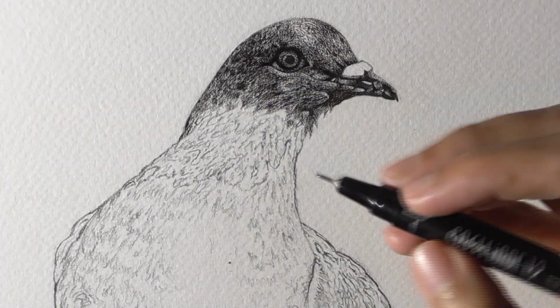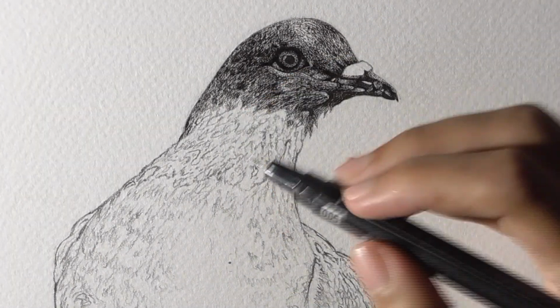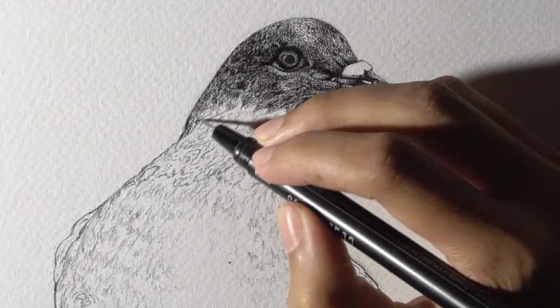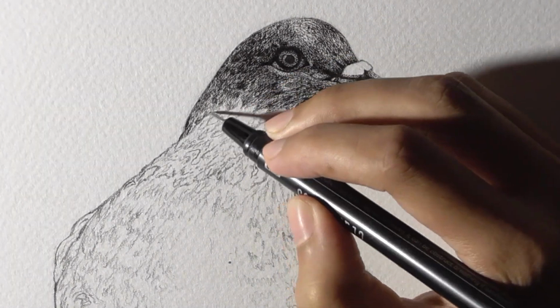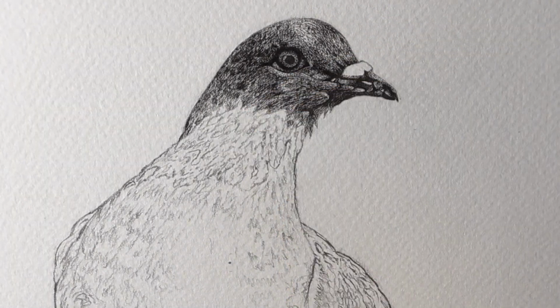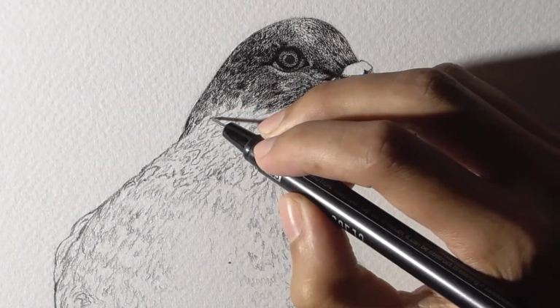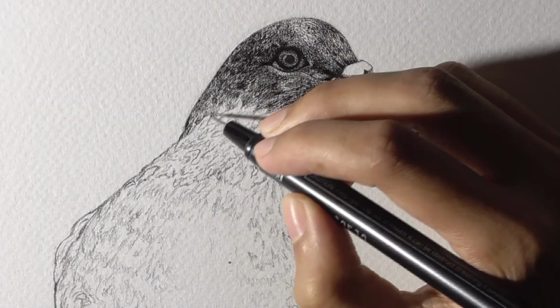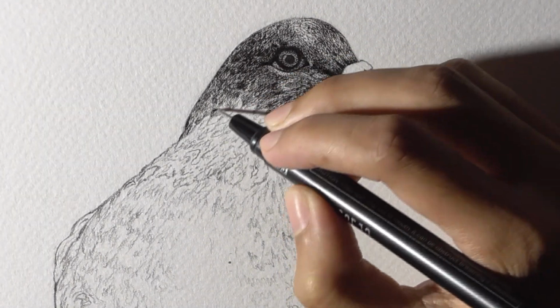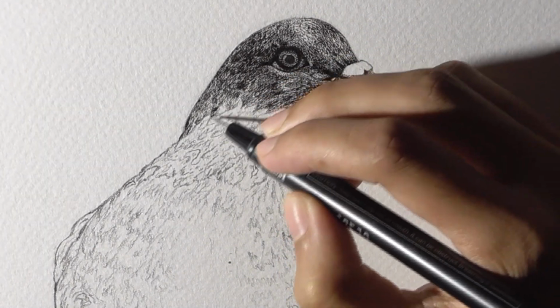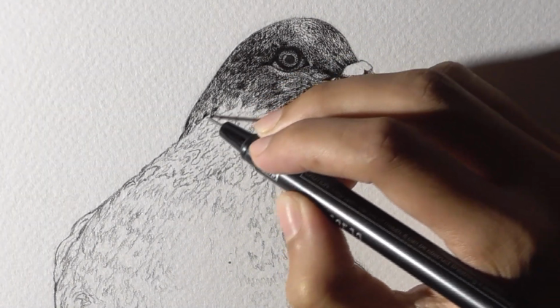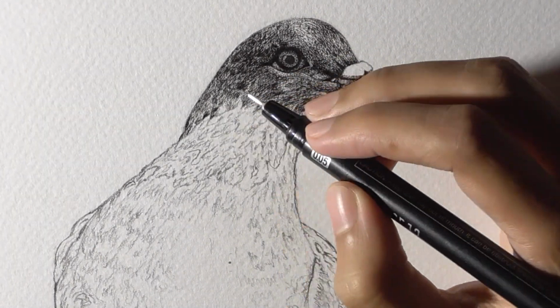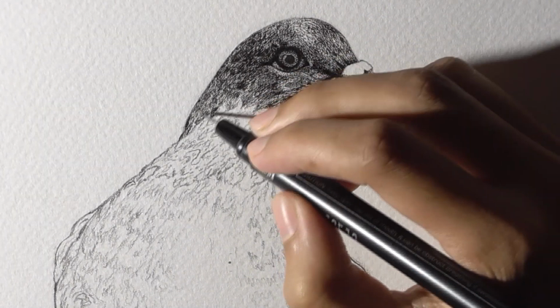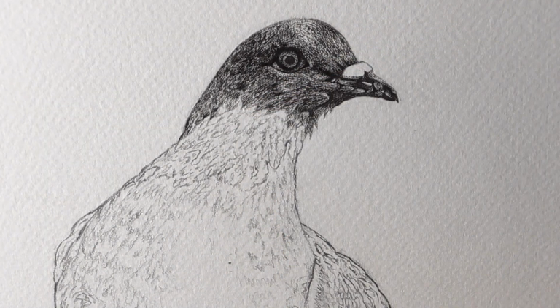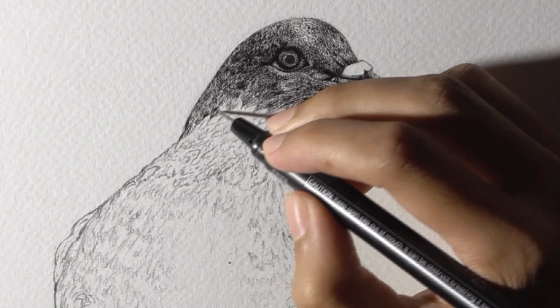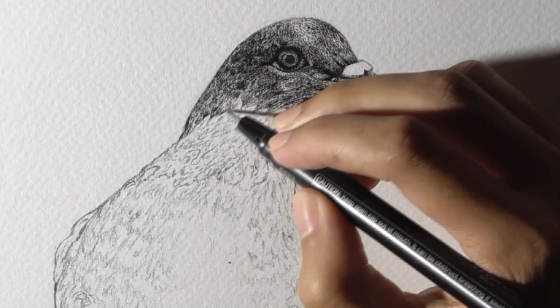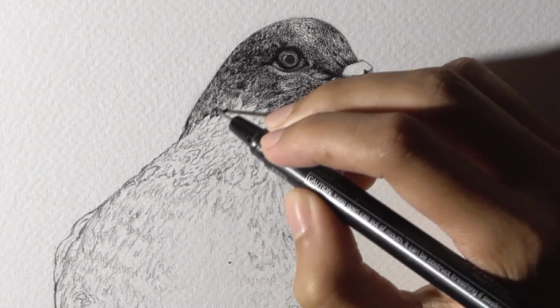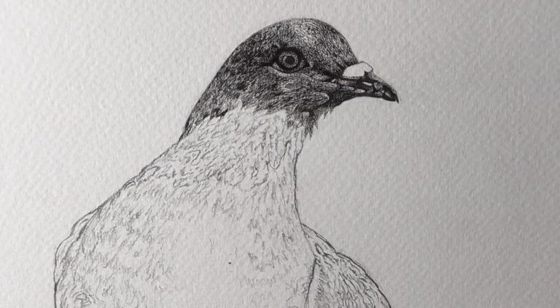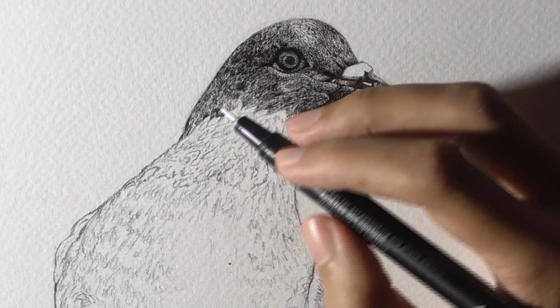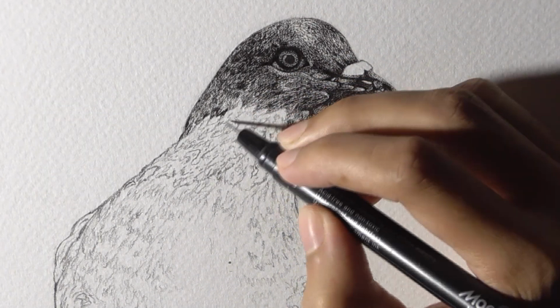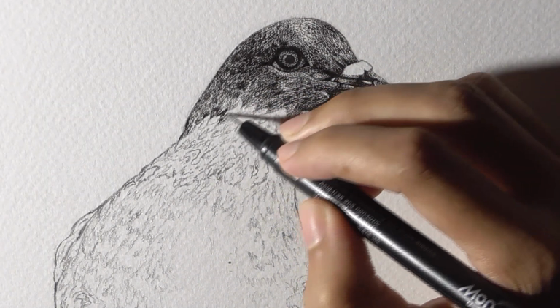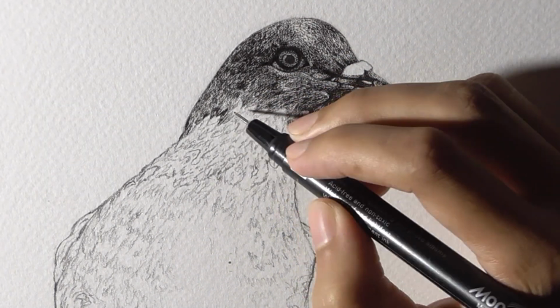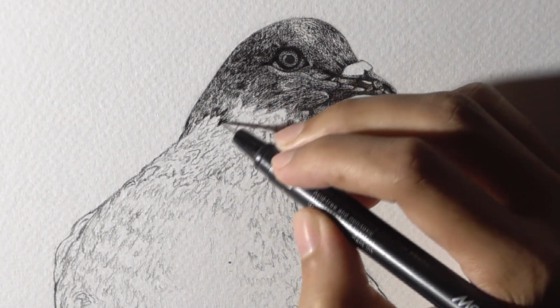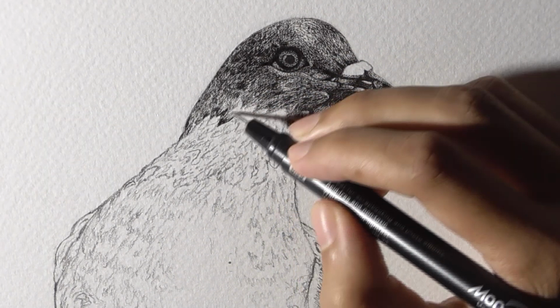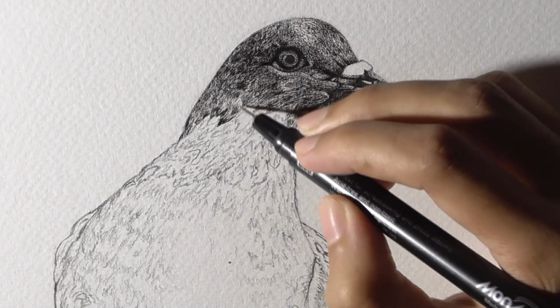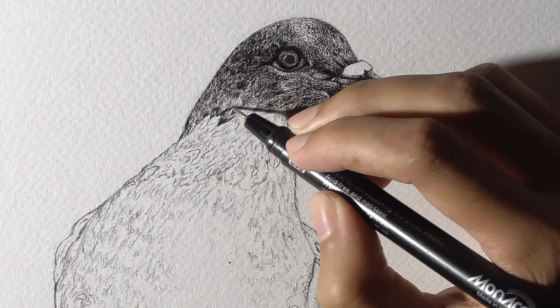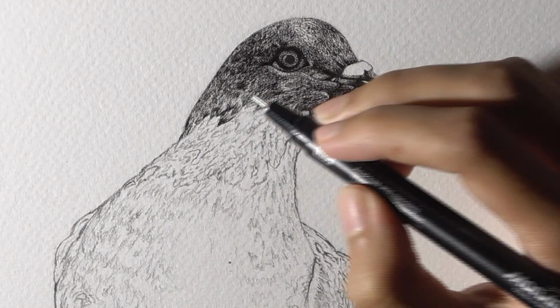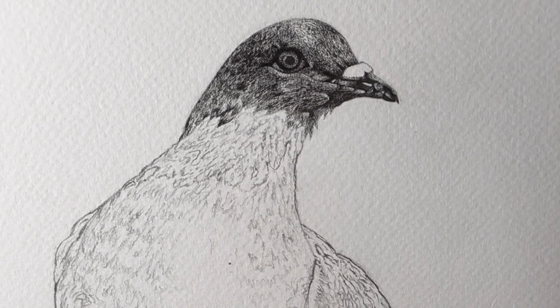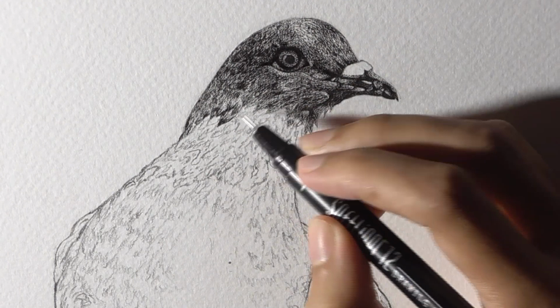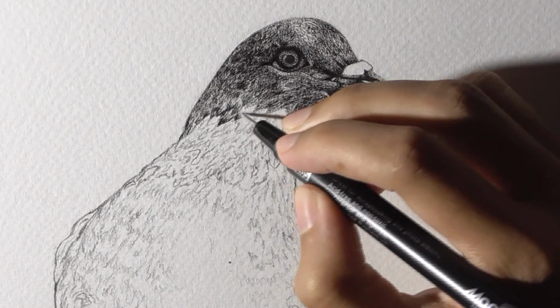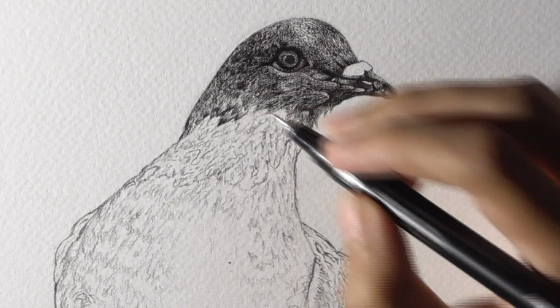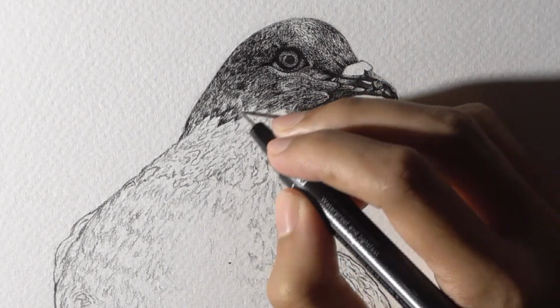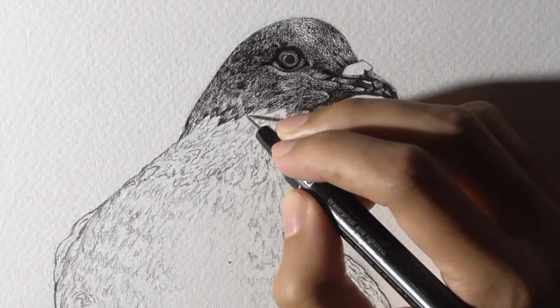In this case as well the eye will speak for the bird and will reveal its character.